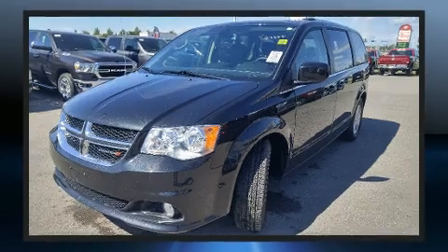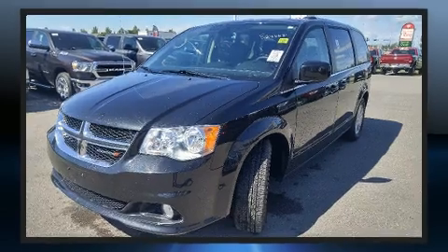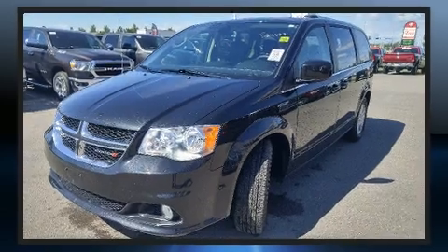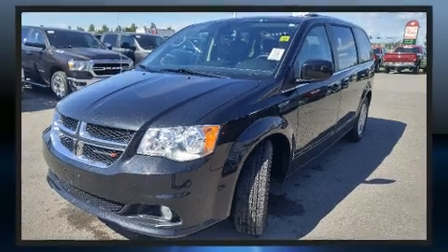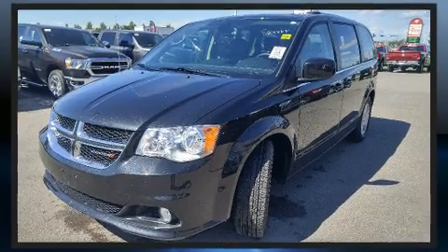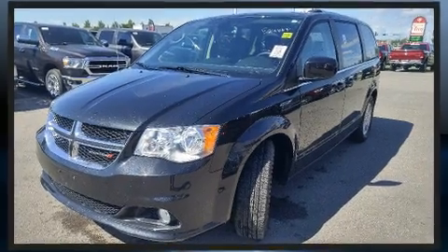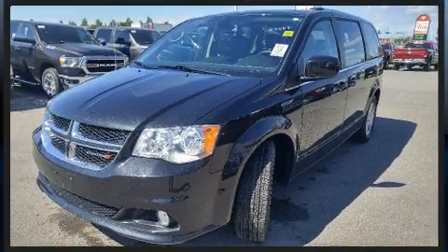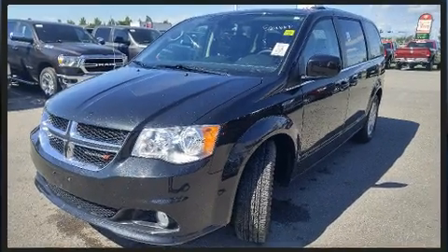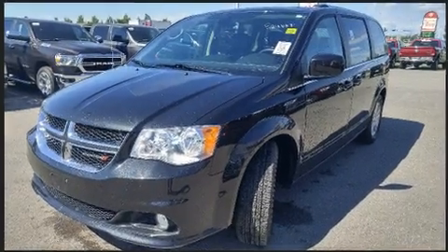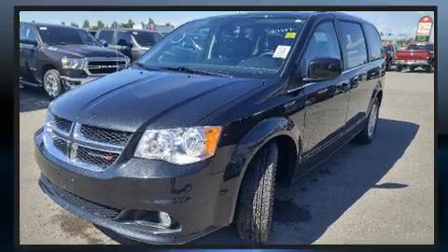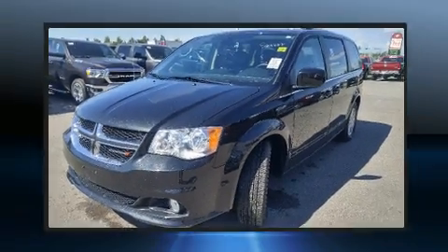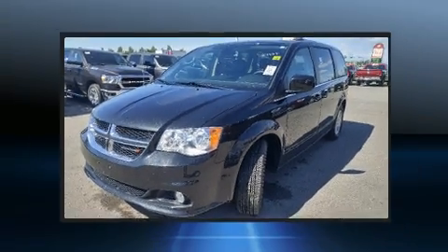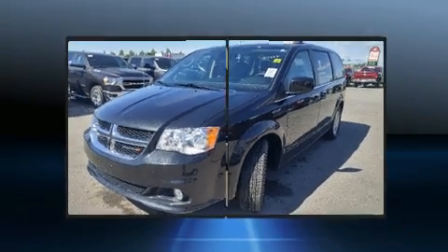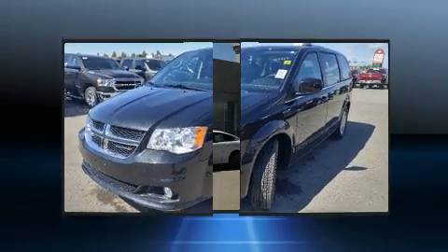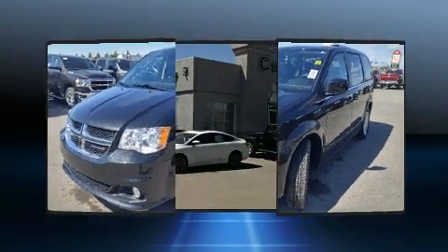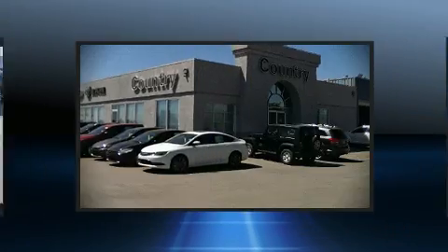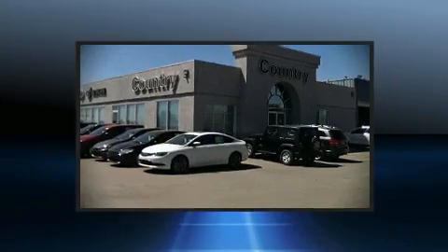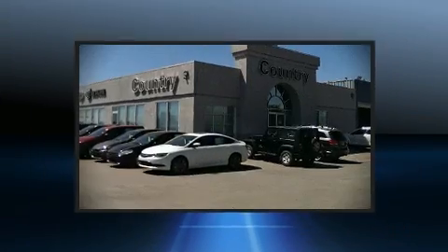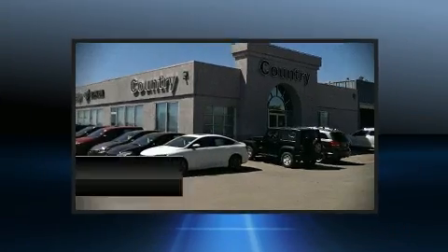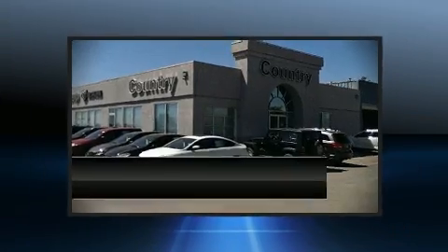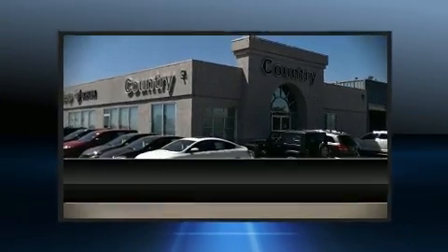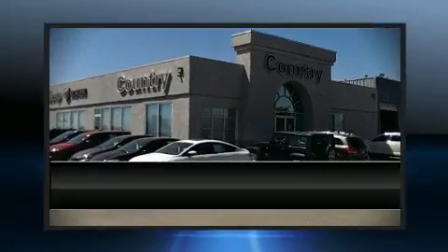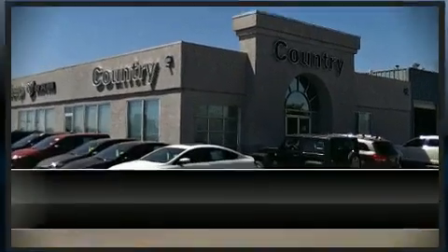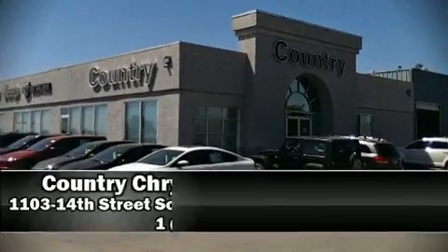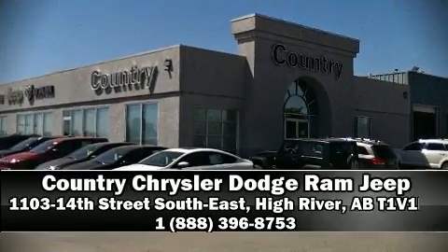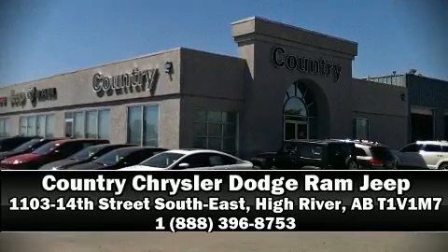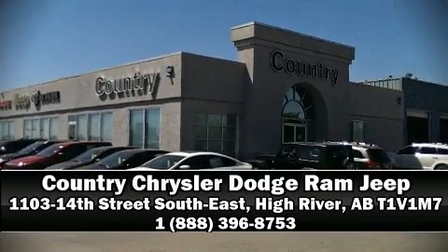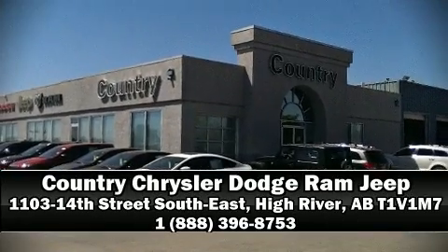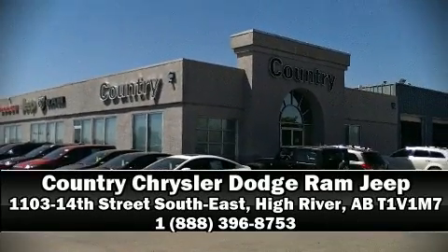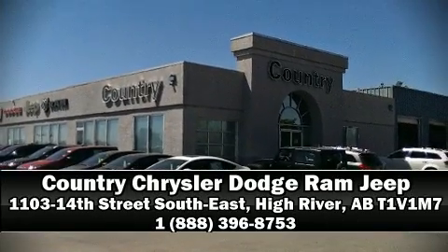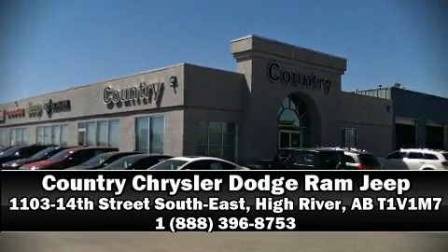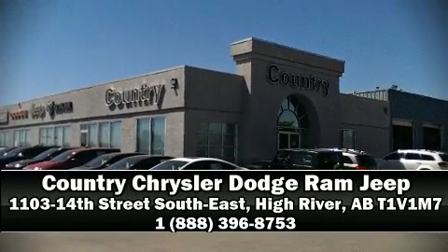This vehicle has achieved certified pre-owned status by passing Dodge's rigorous certification process. Please don't hesitate to give us a call.